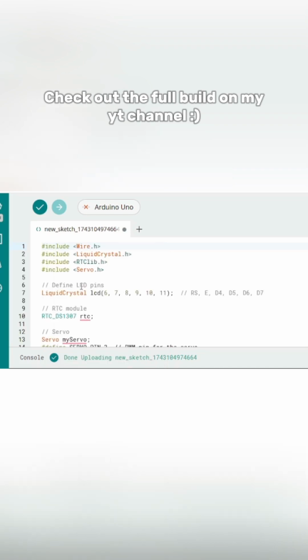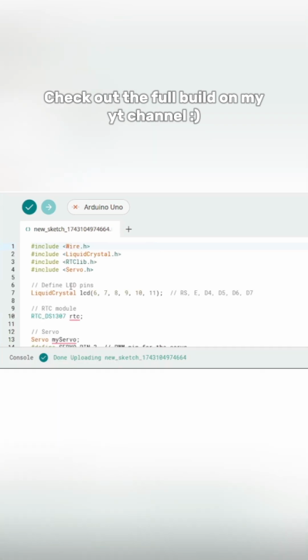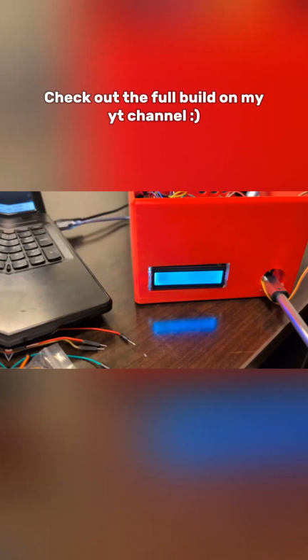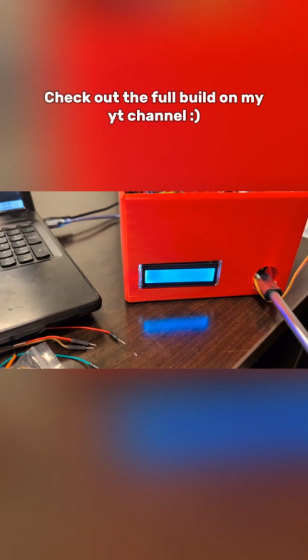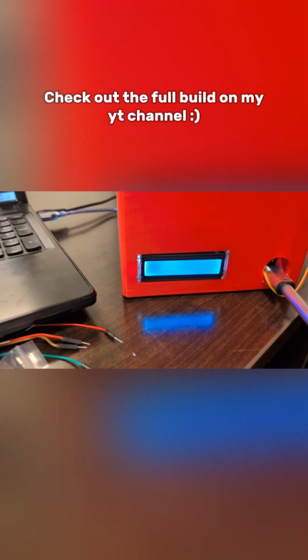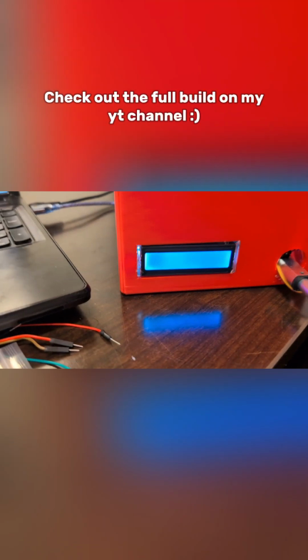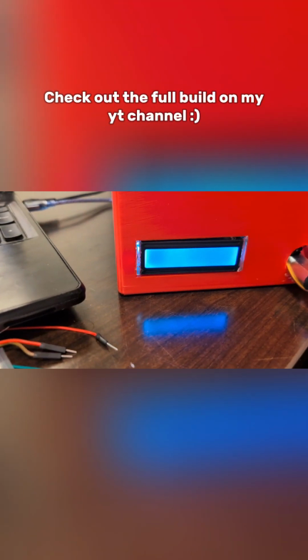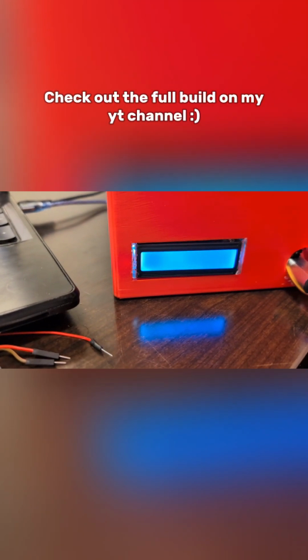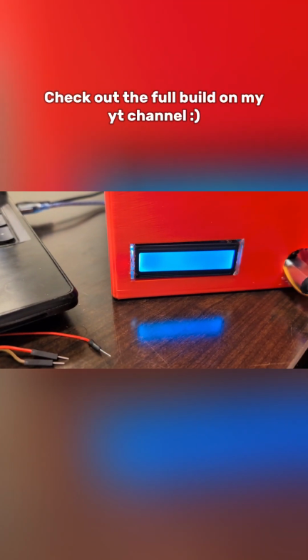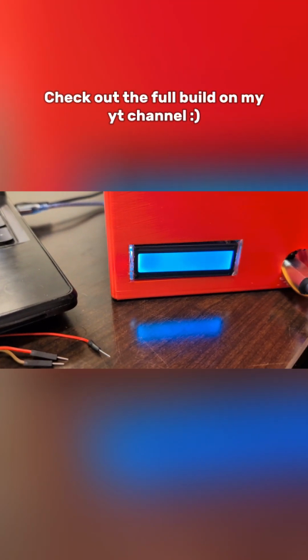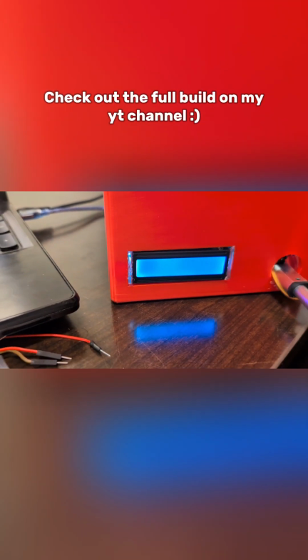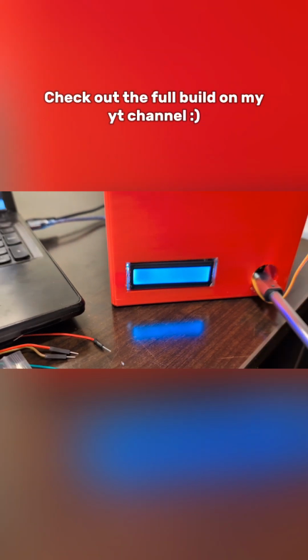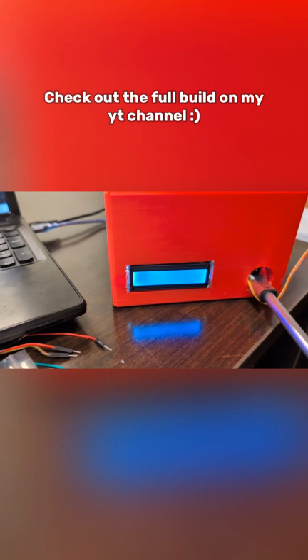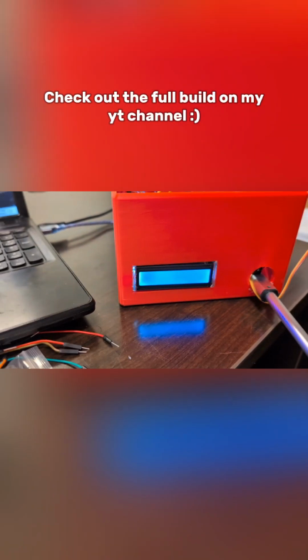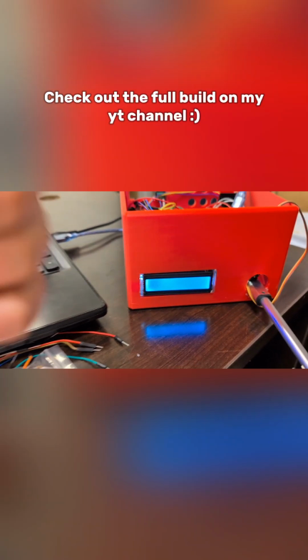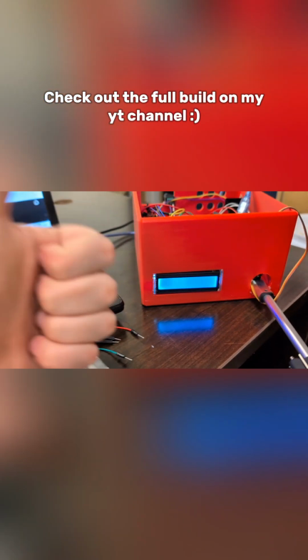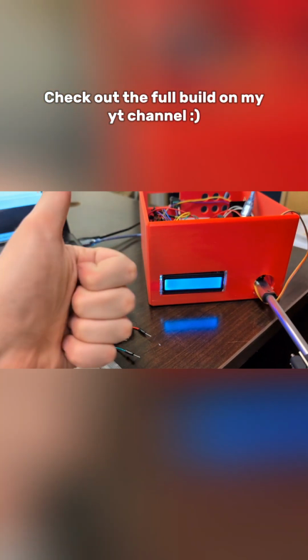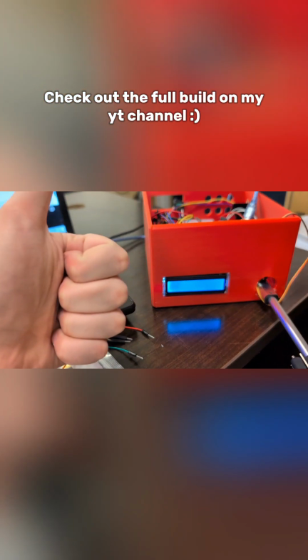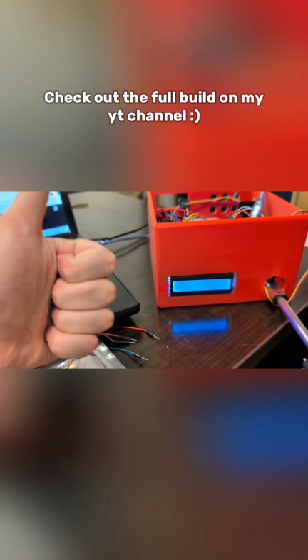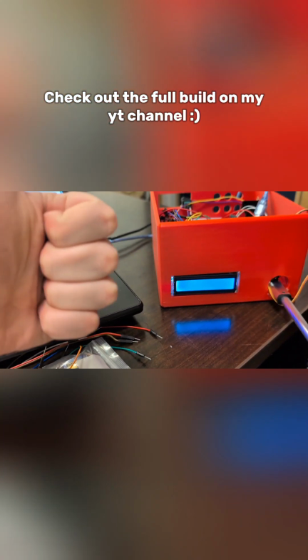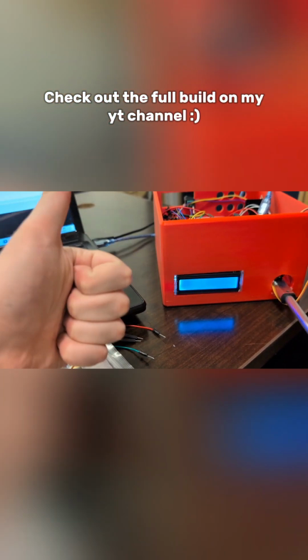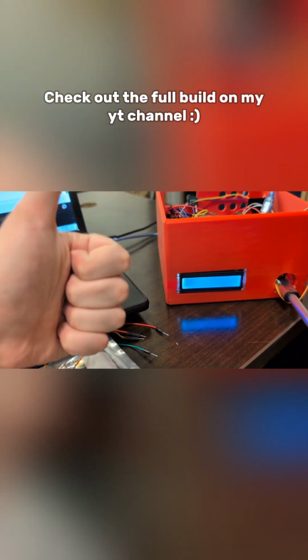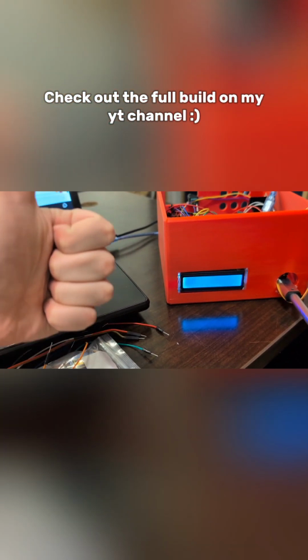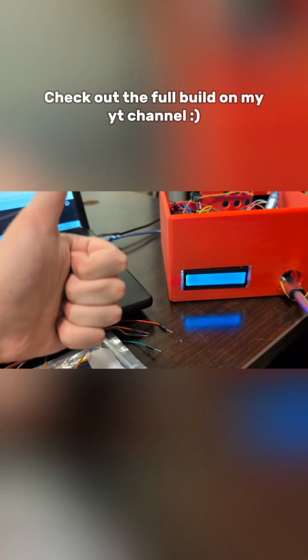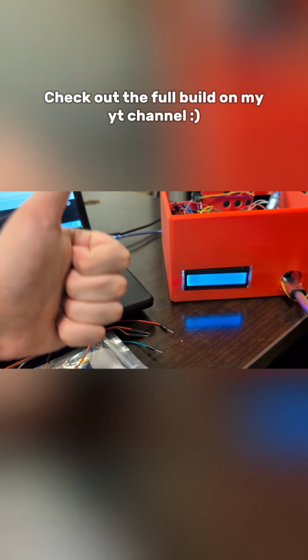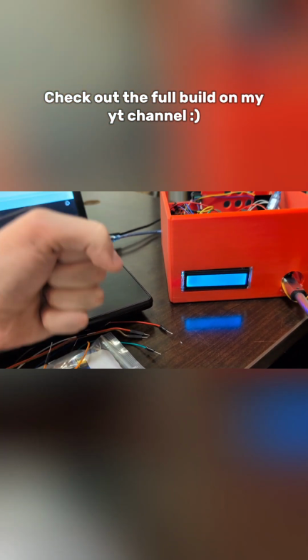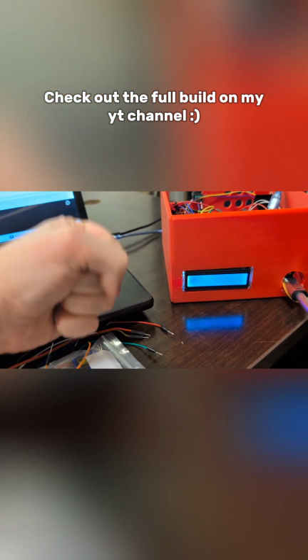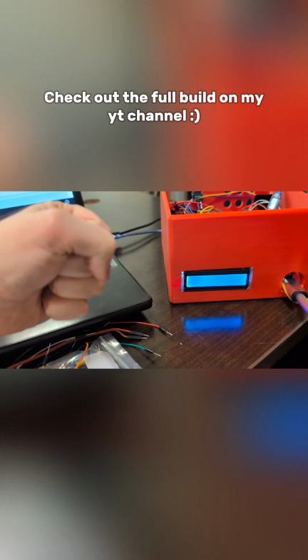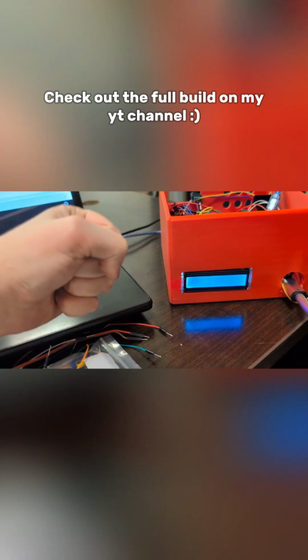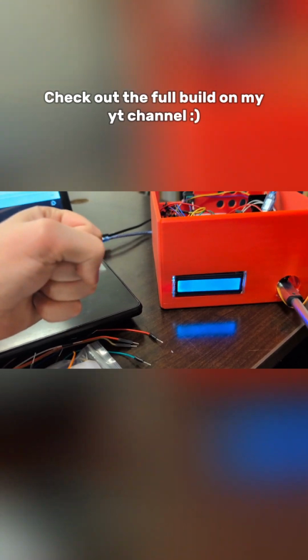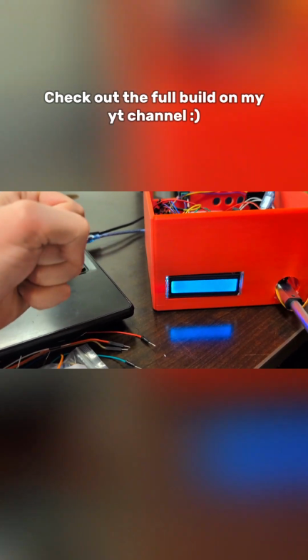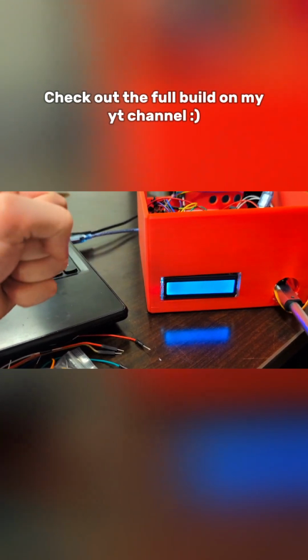I just finished wiring it and realized this goddamn screen is broken. Yeah!